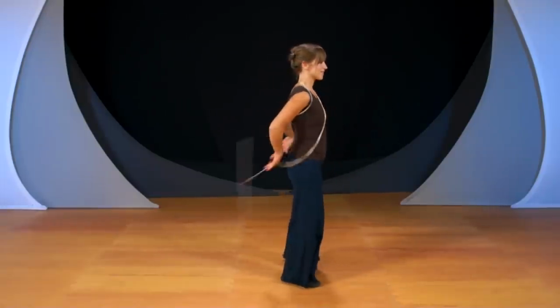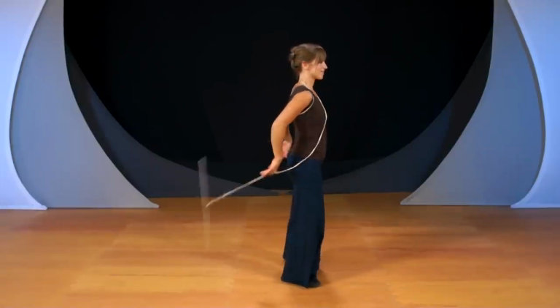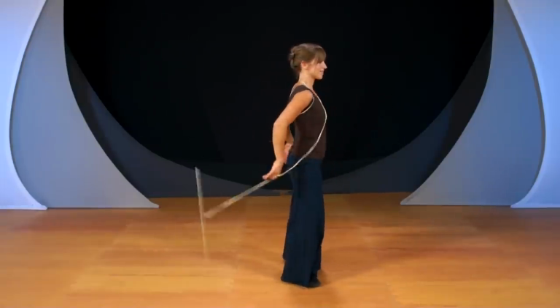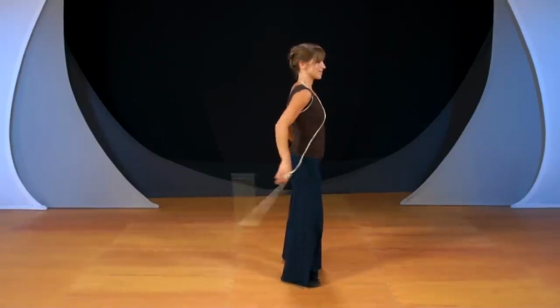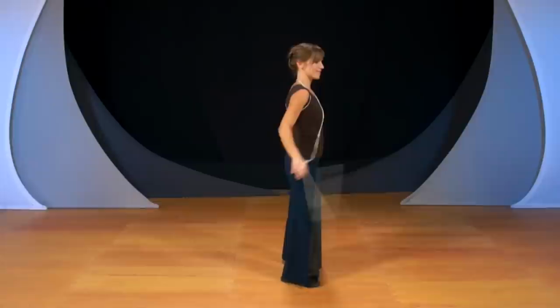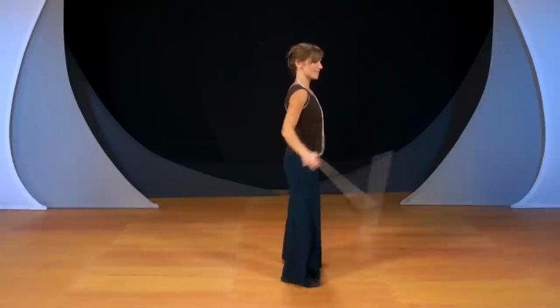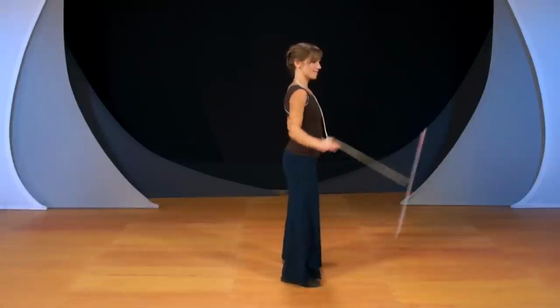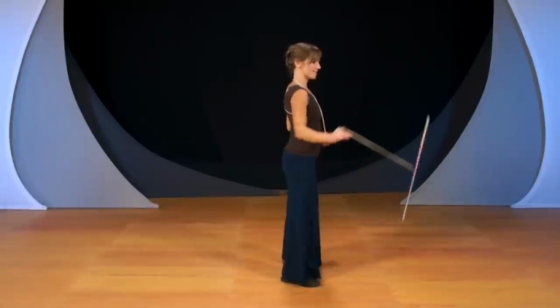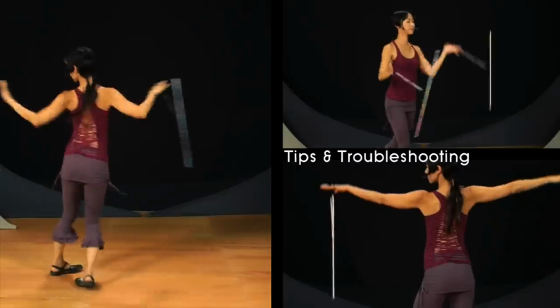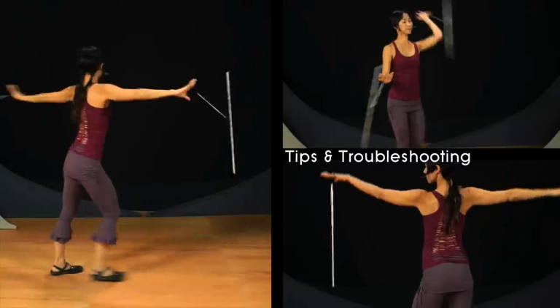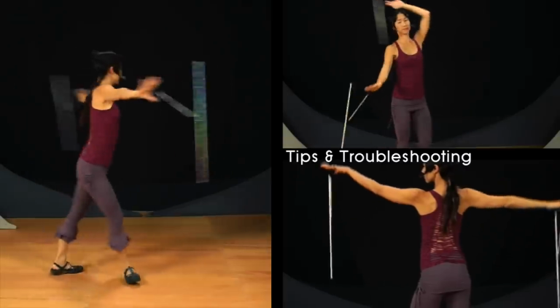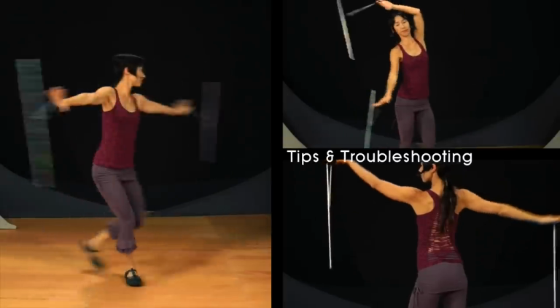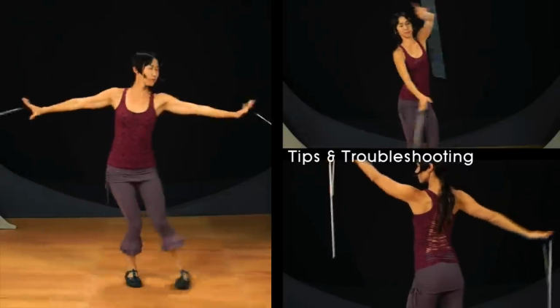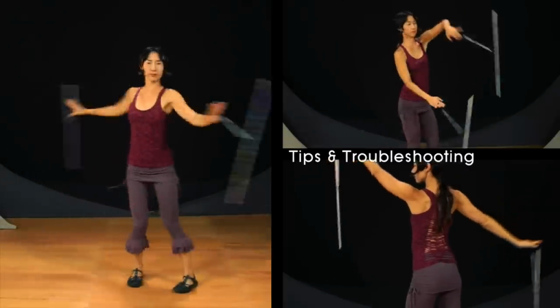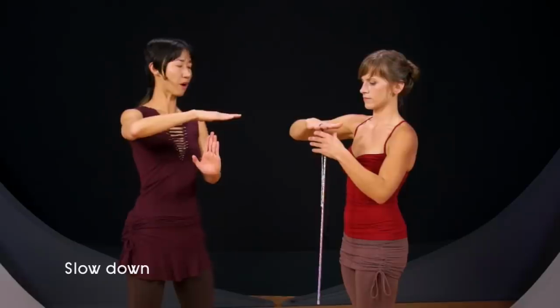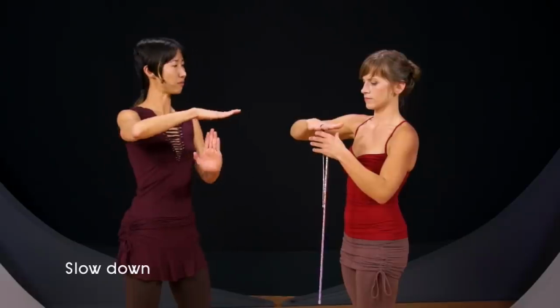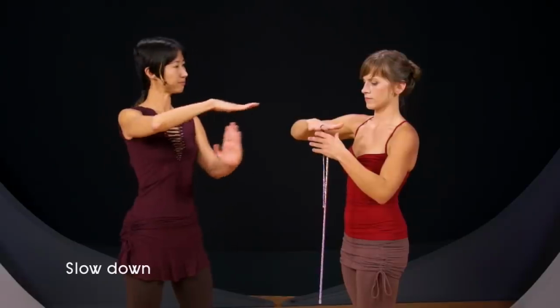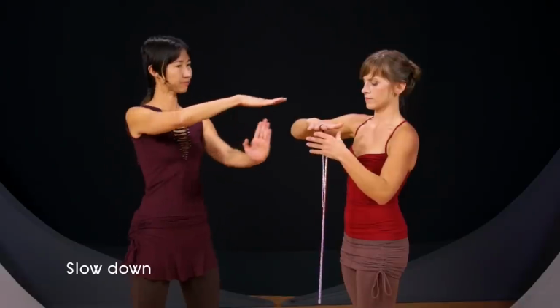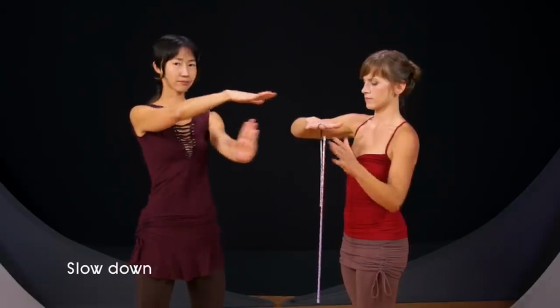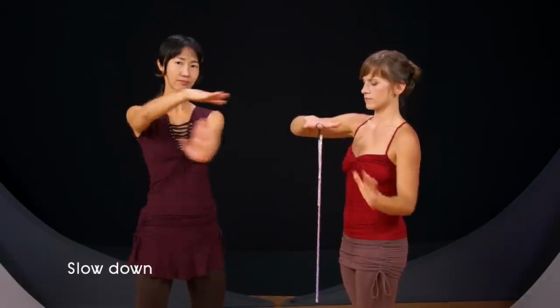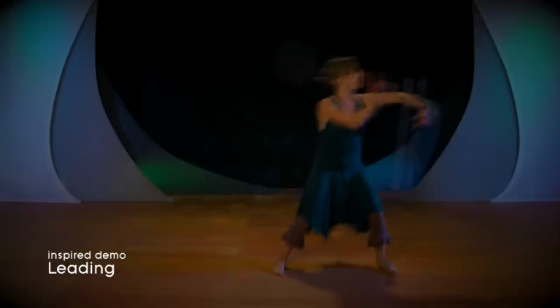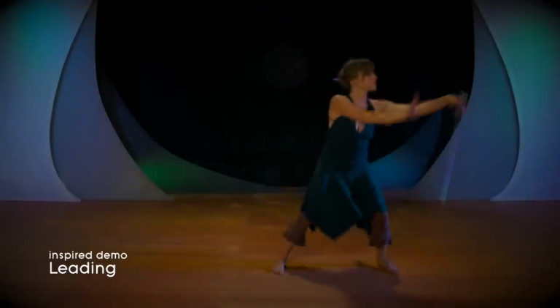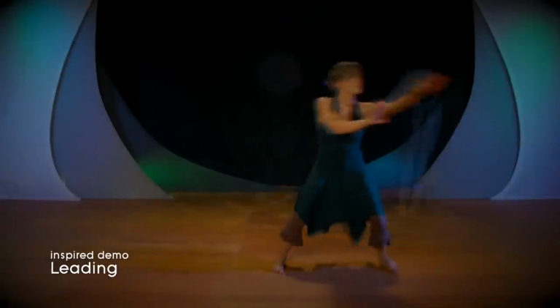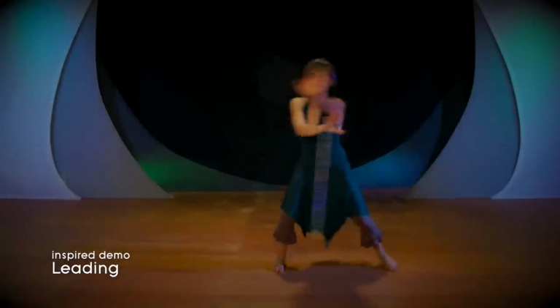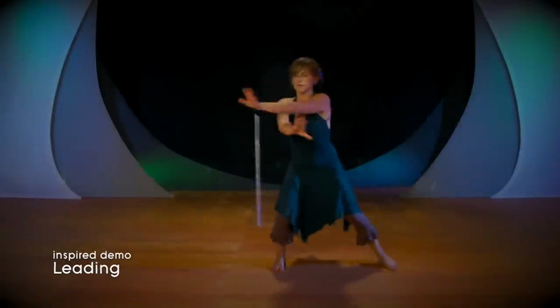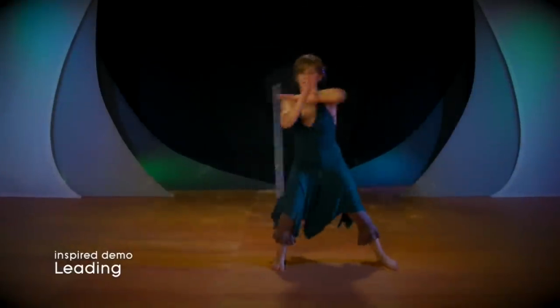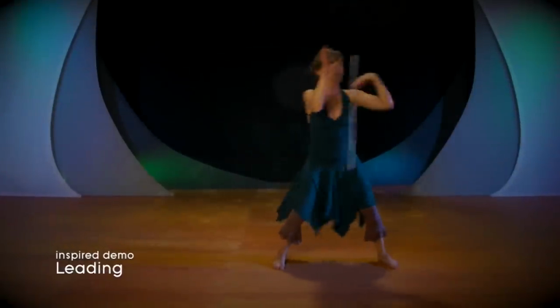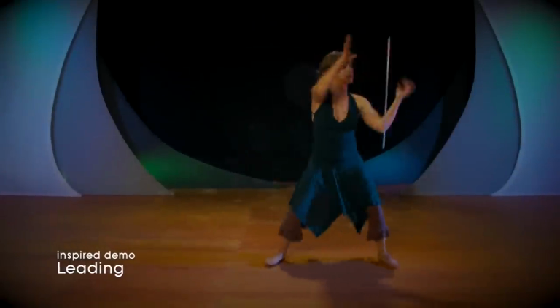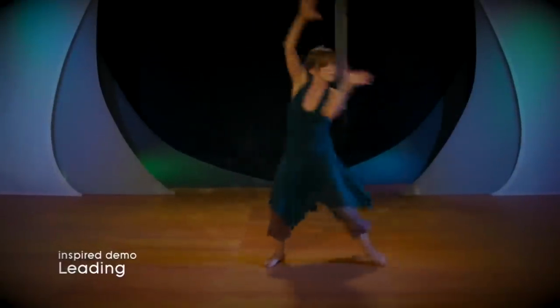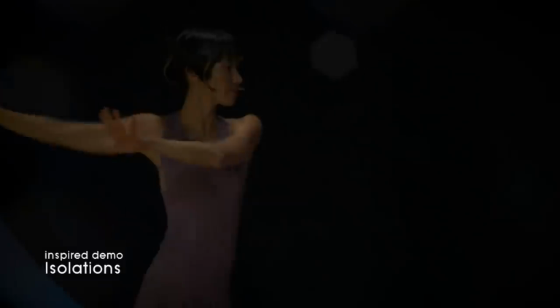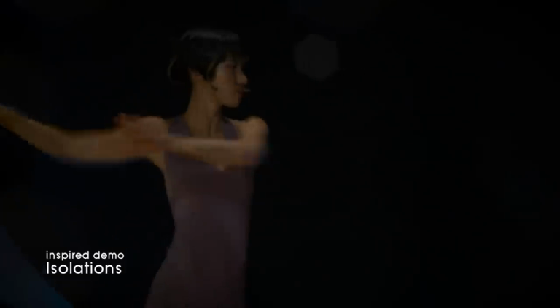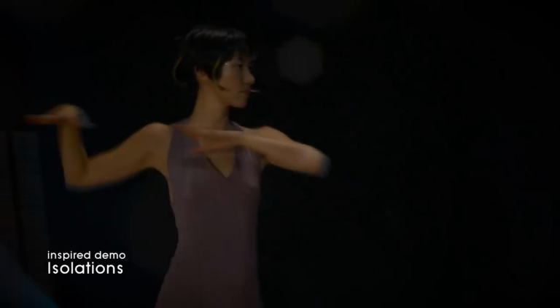Each tutorial section ends with tips, troubleshooting, and an inspiration session showing you the move you just learned in action.